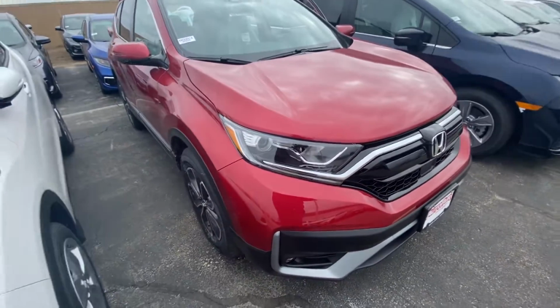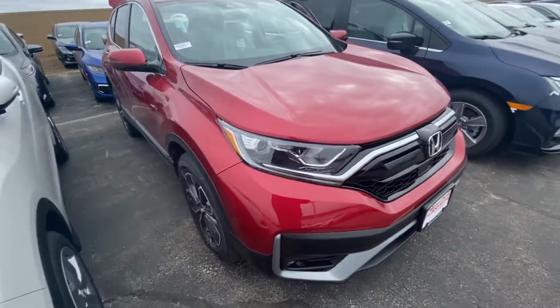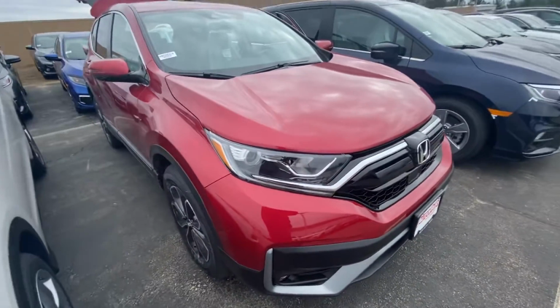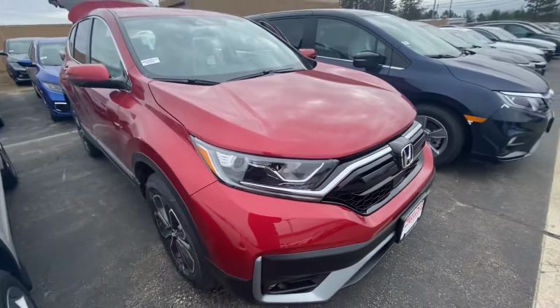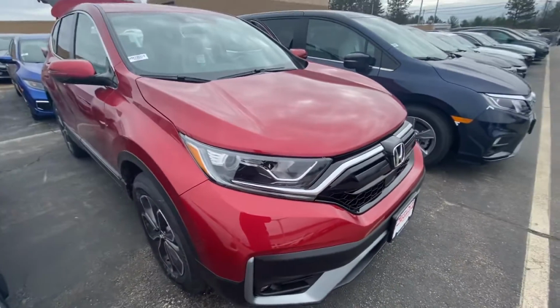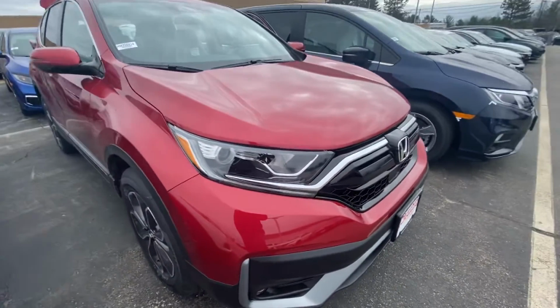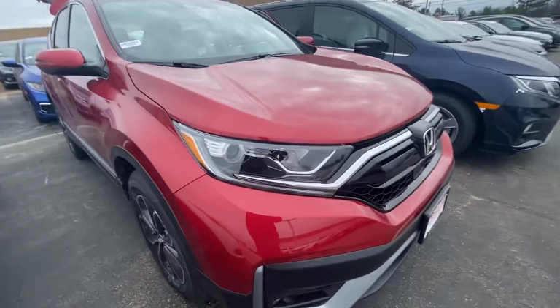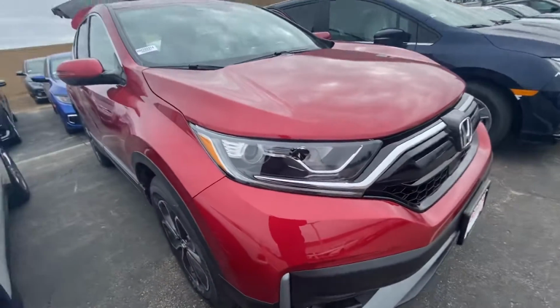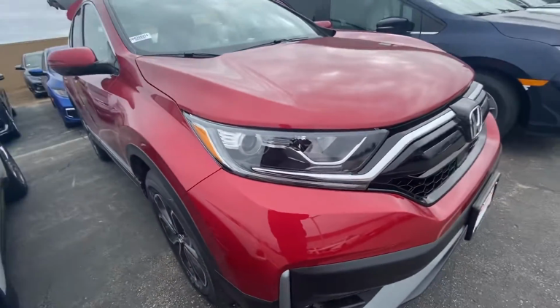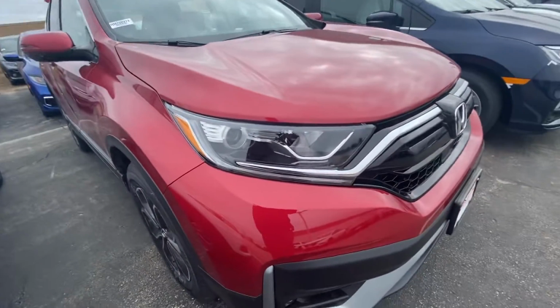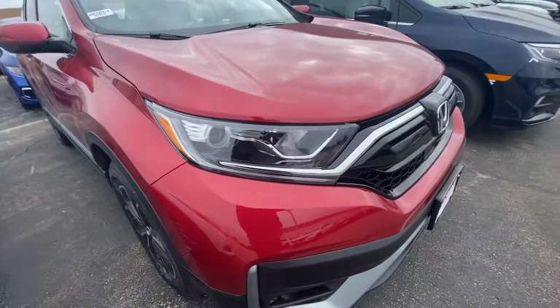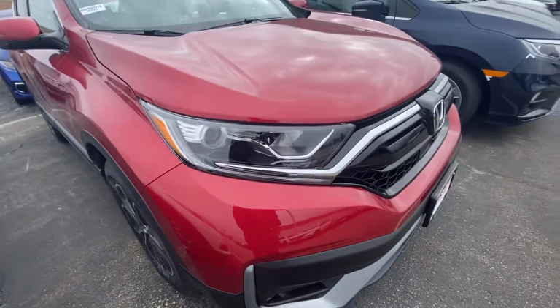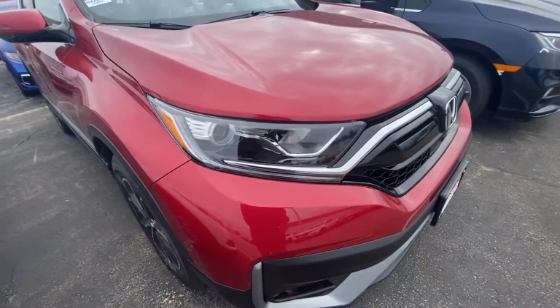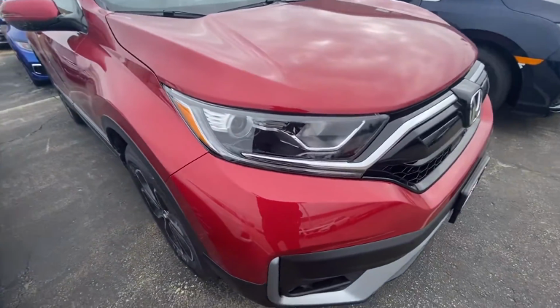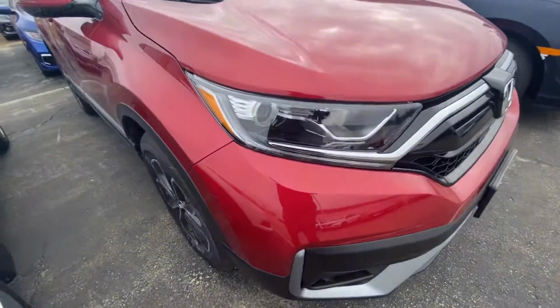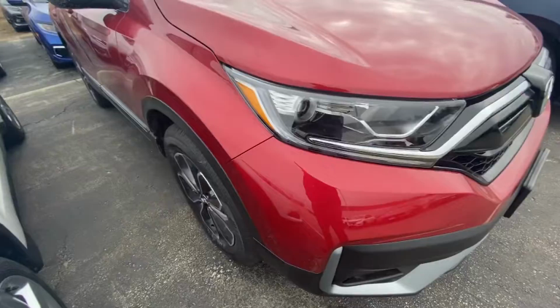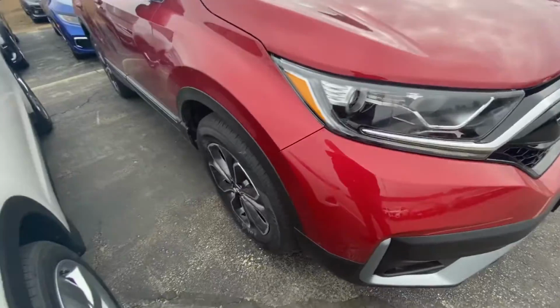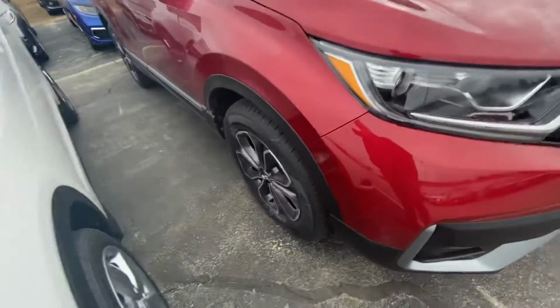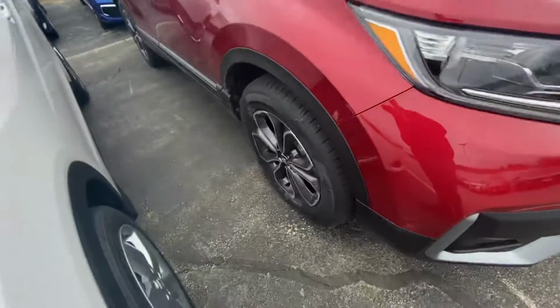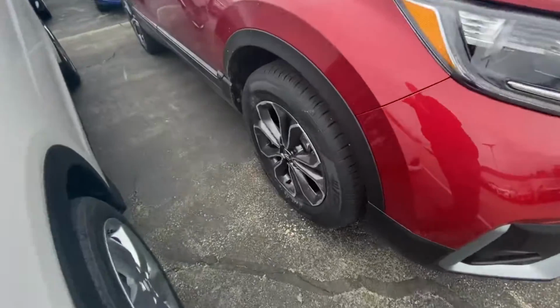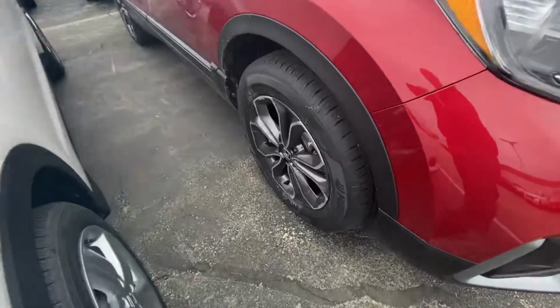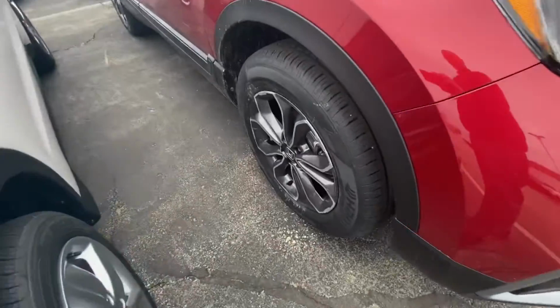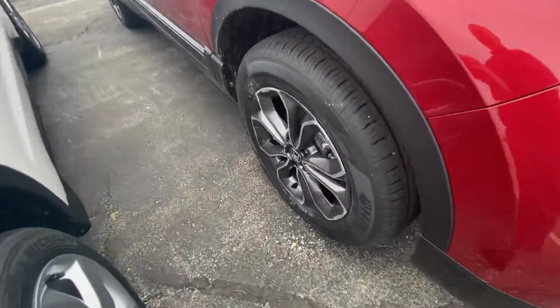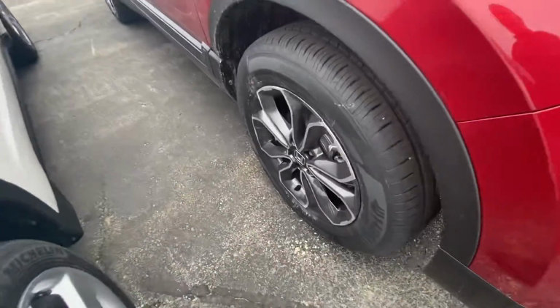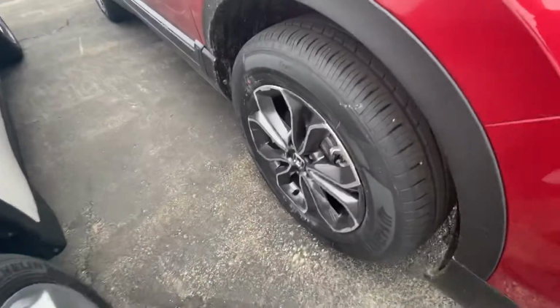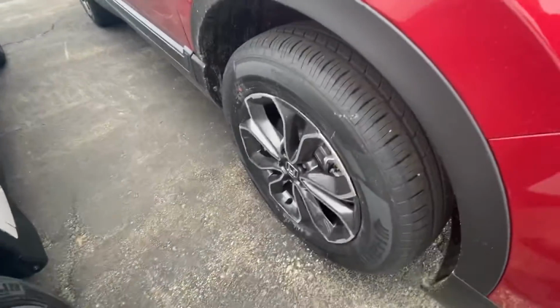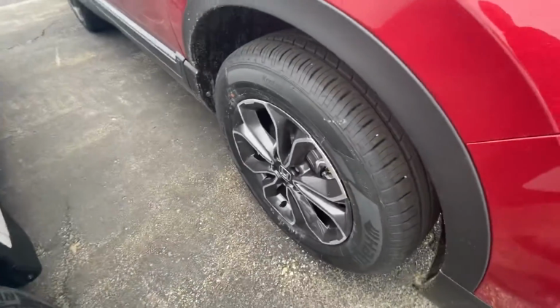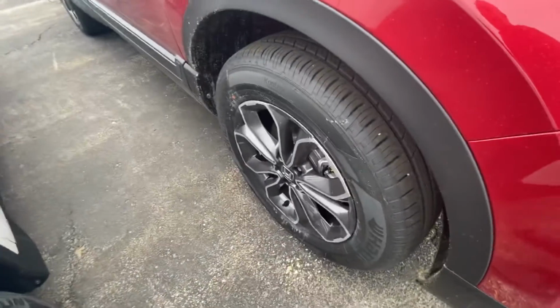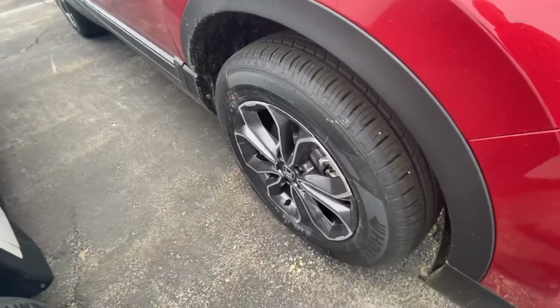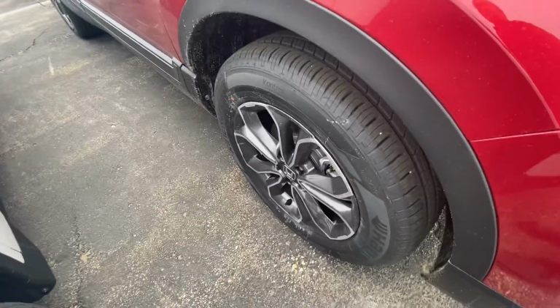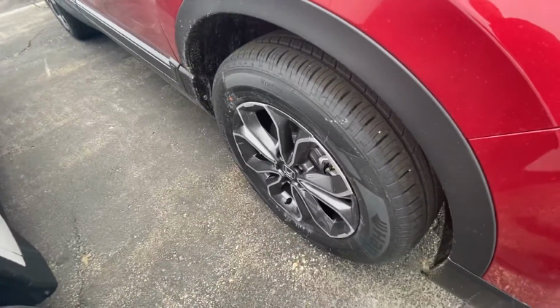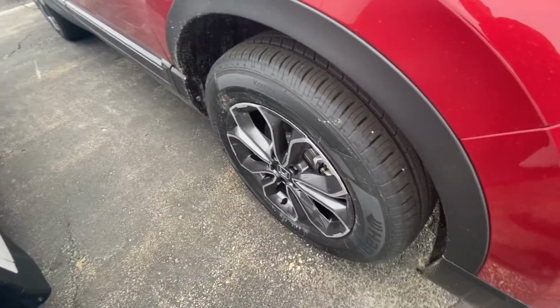Show you the full LED headlights here, and bring you around the new wheel setup. I think it looks gorgeous.